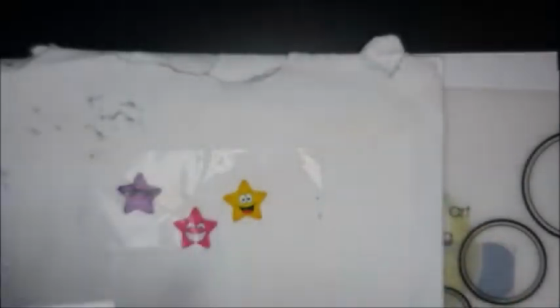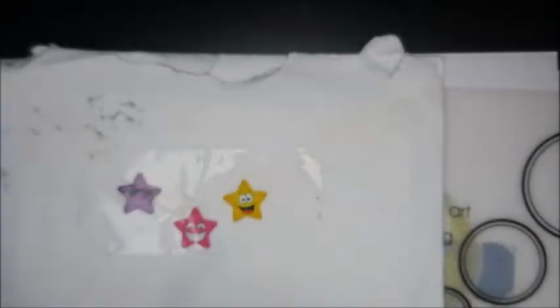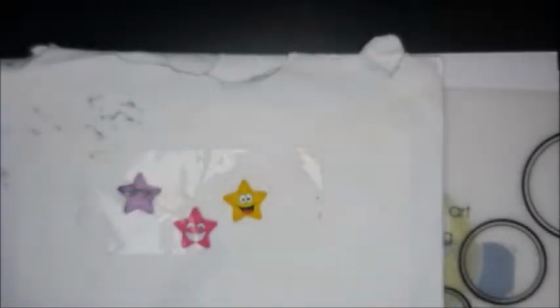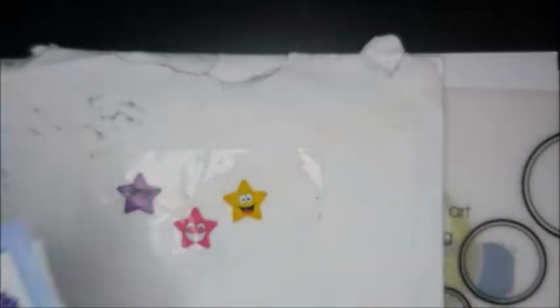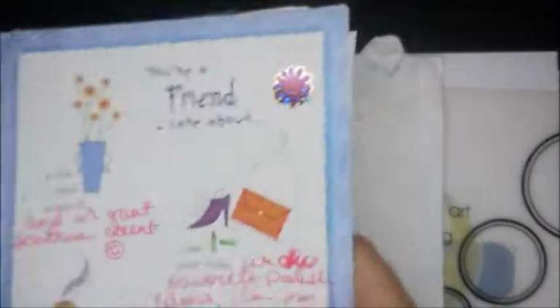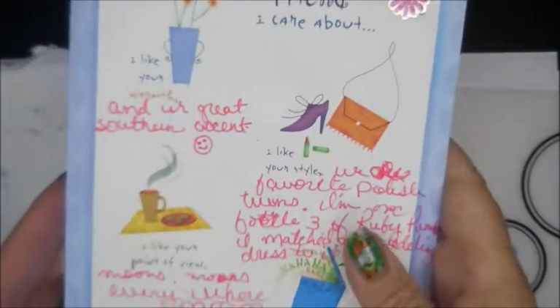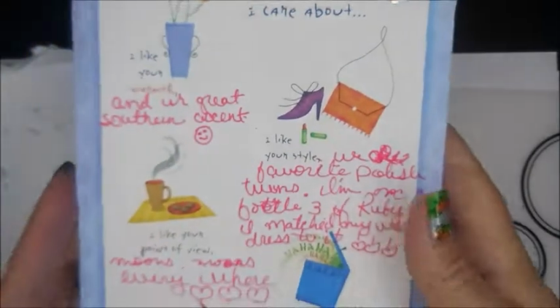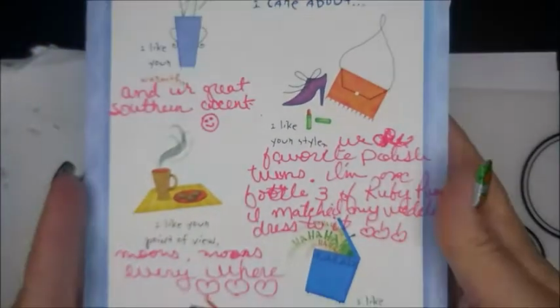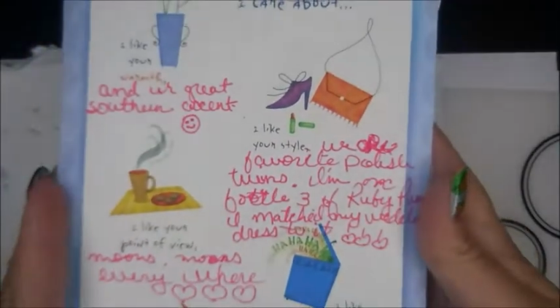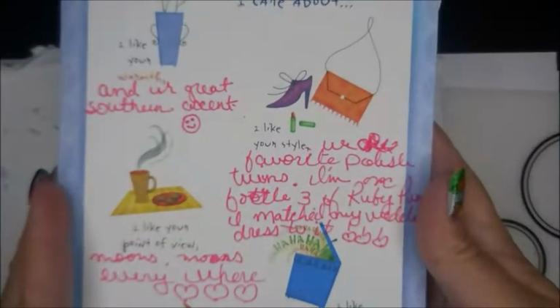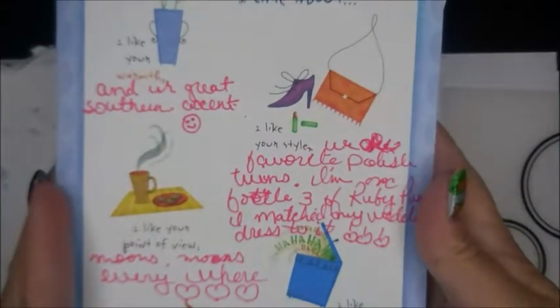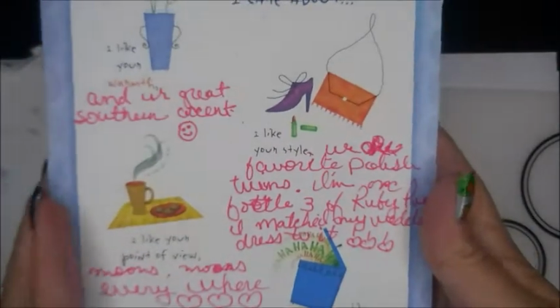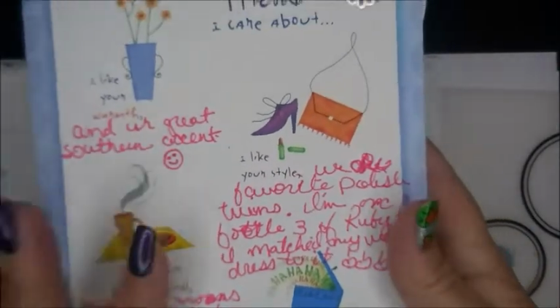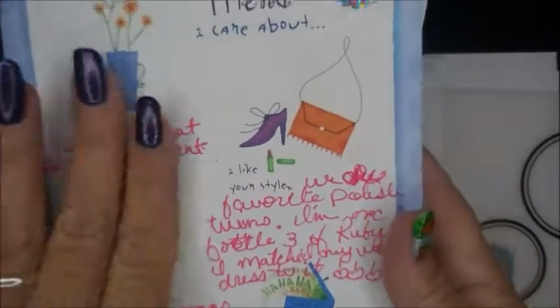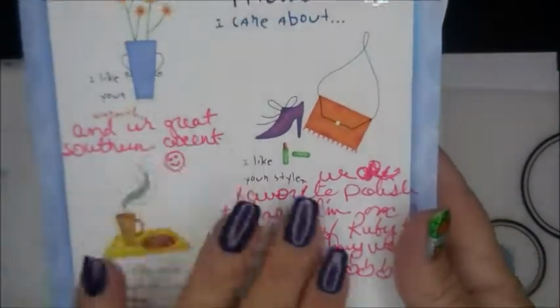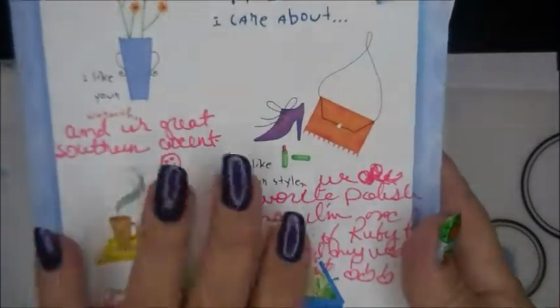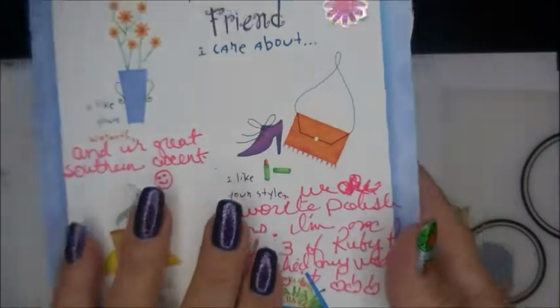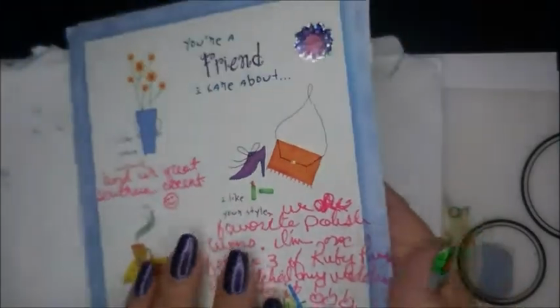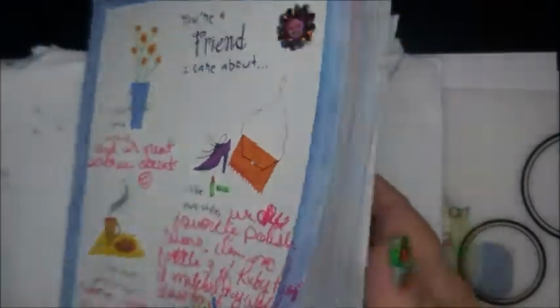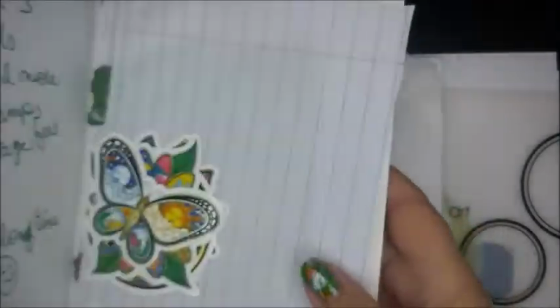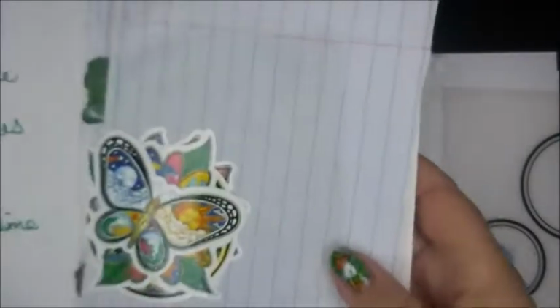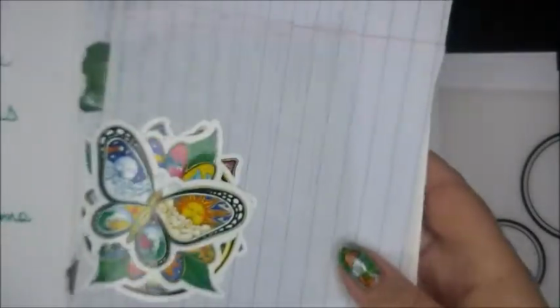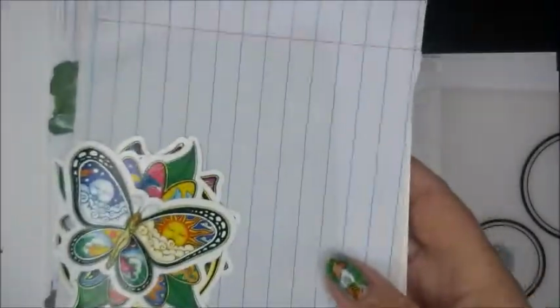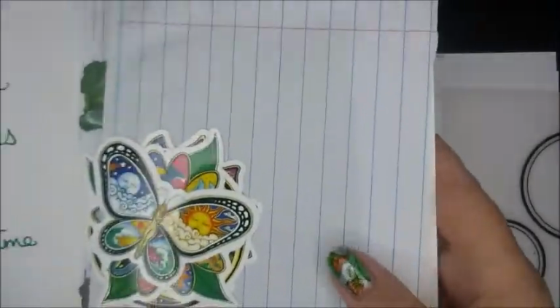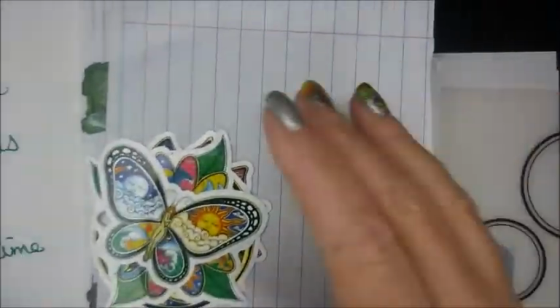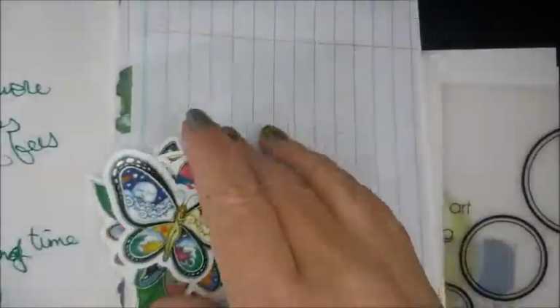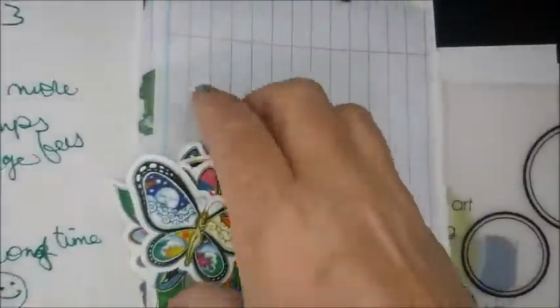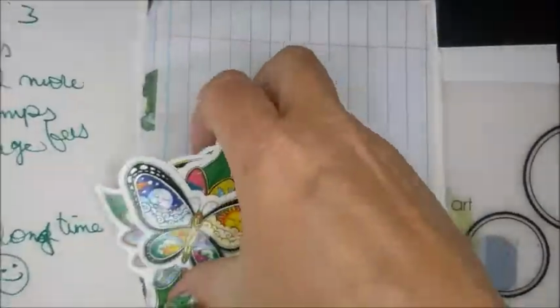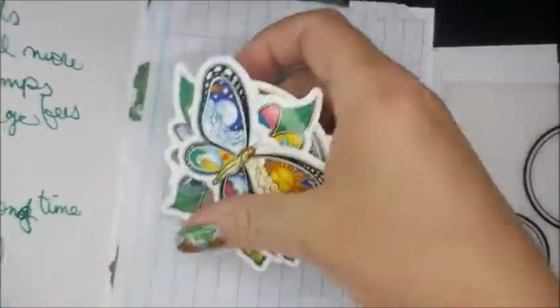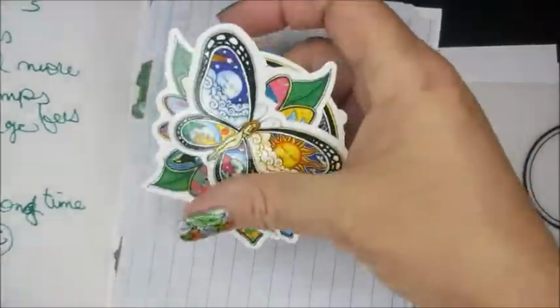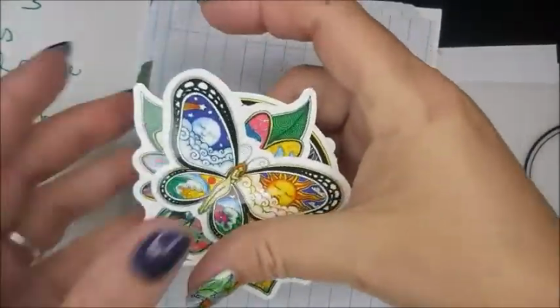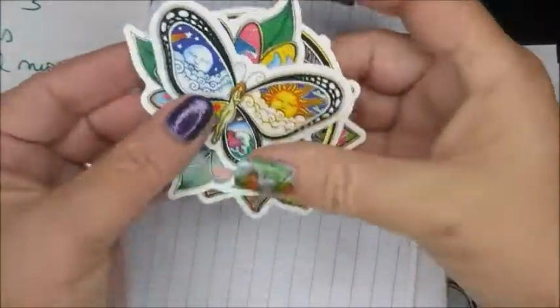She sent me a Christmas card. She's got extra stuff written all over it and it's just so sweet. She also sent me some more stickers.